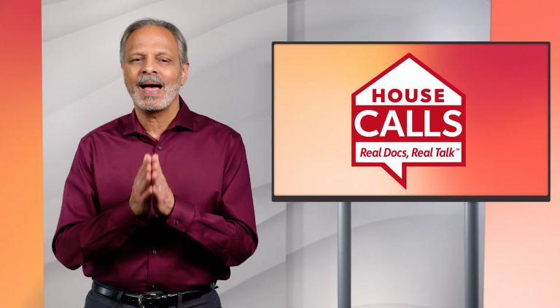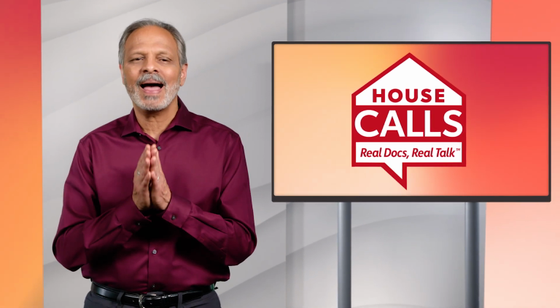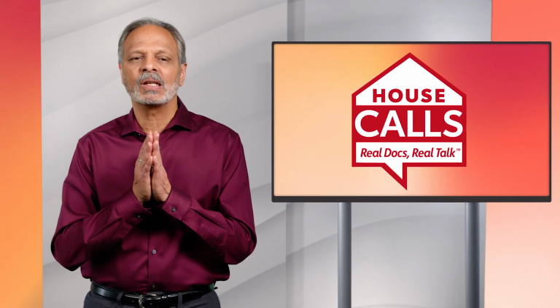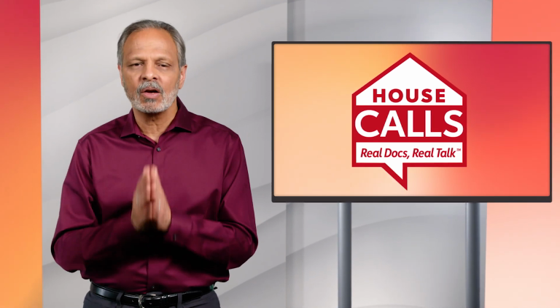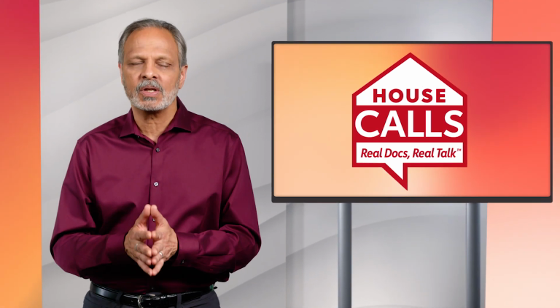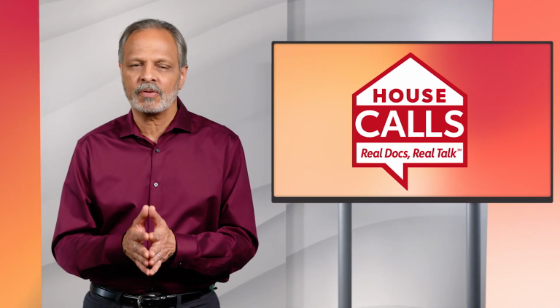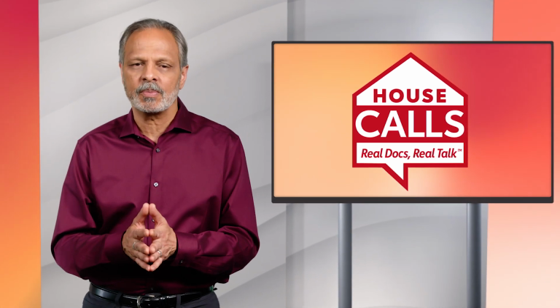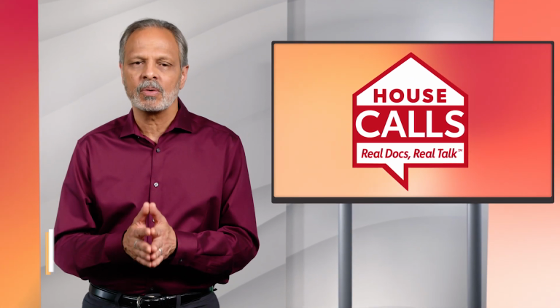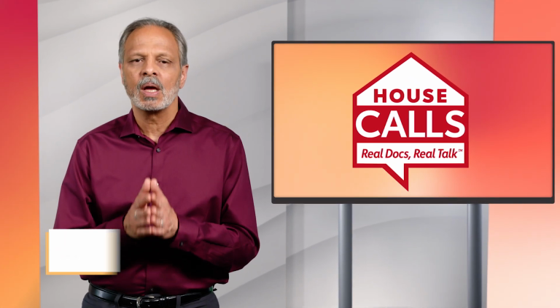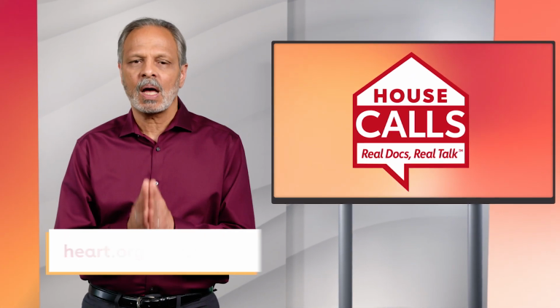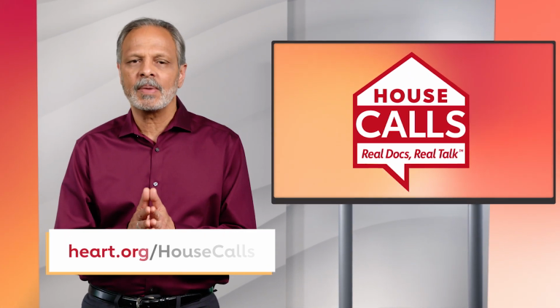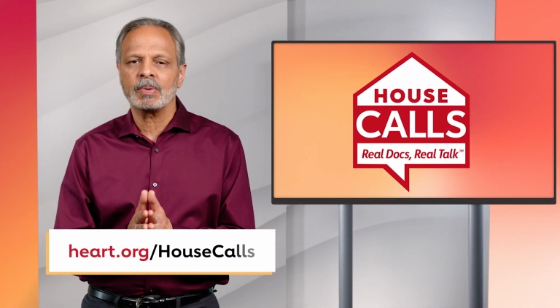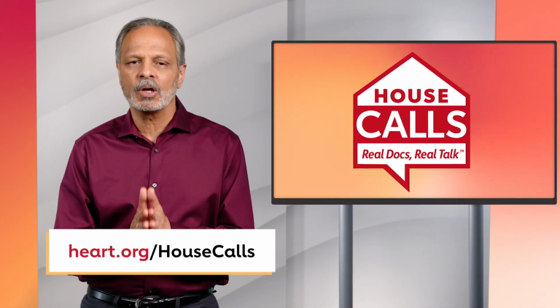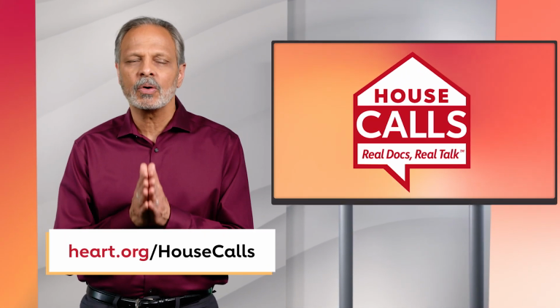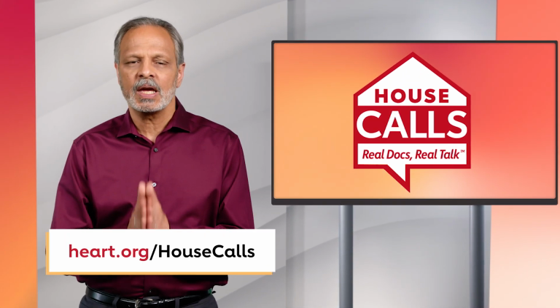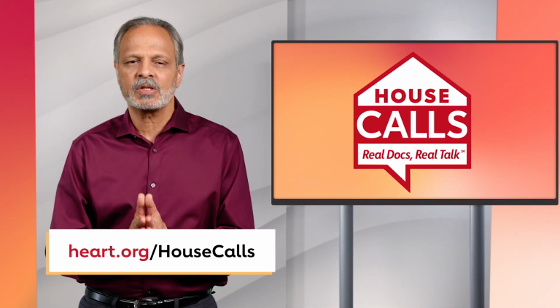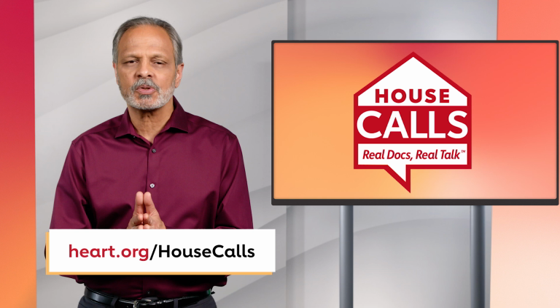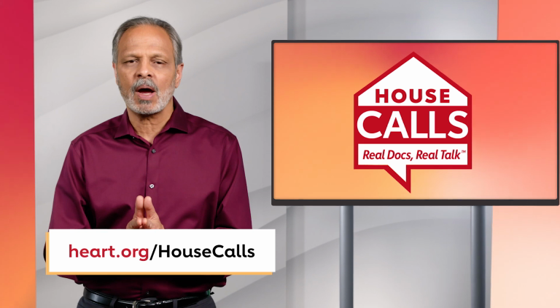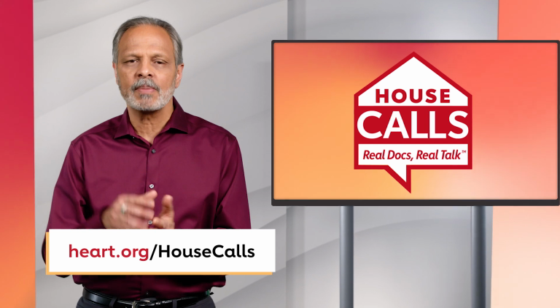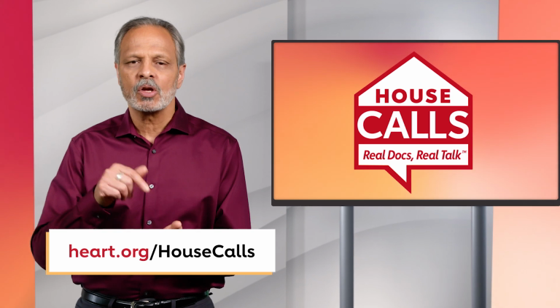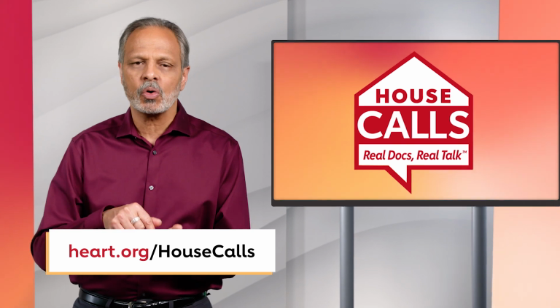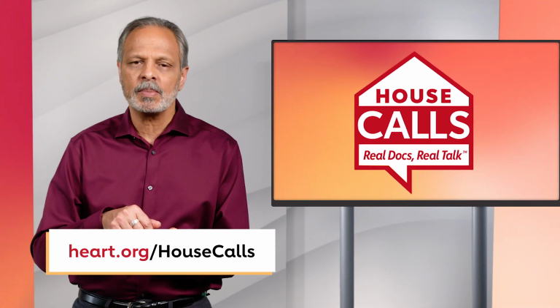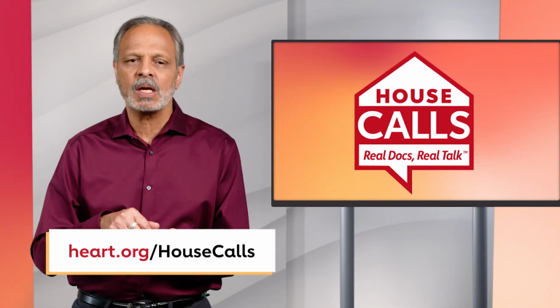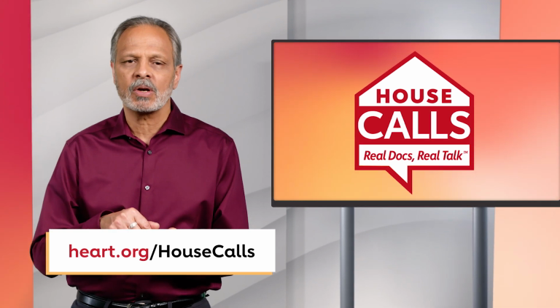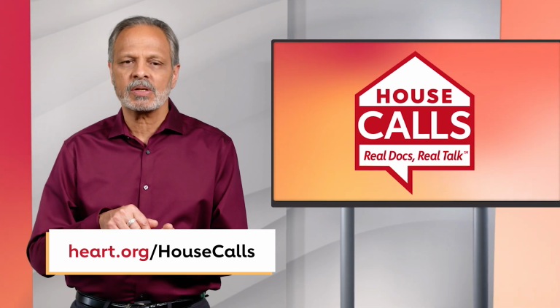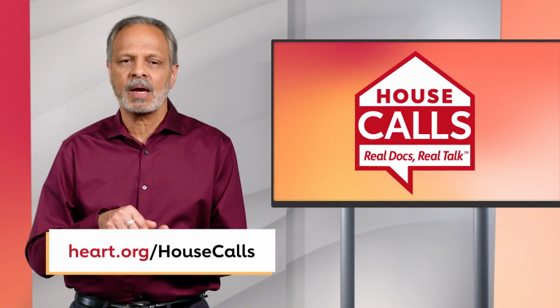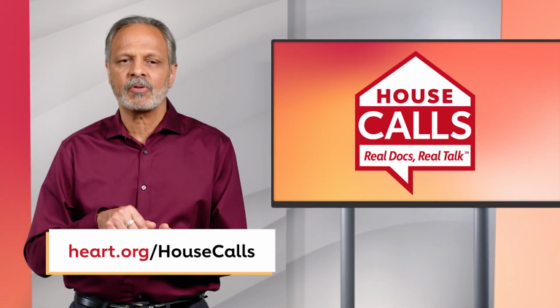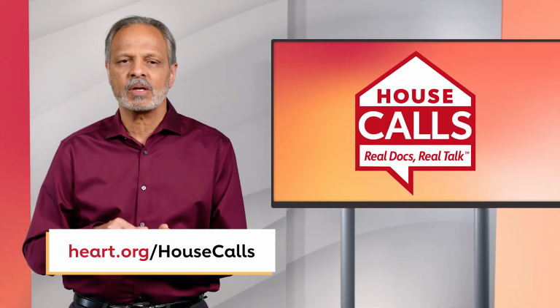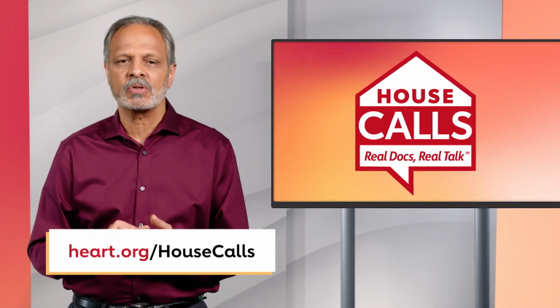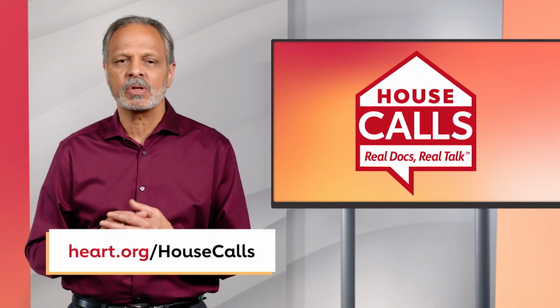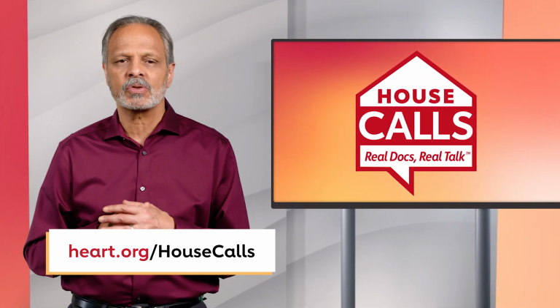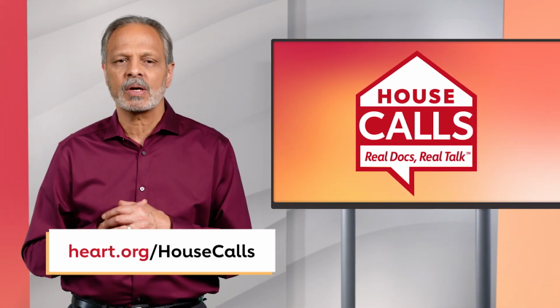And if you have questions about health conditions, I'd love to hear from you. Comment below, hit subscribe. Join me here next time for answers you can trust.